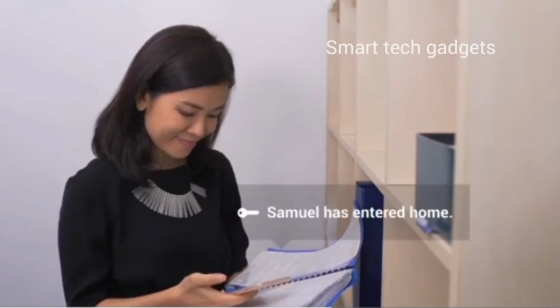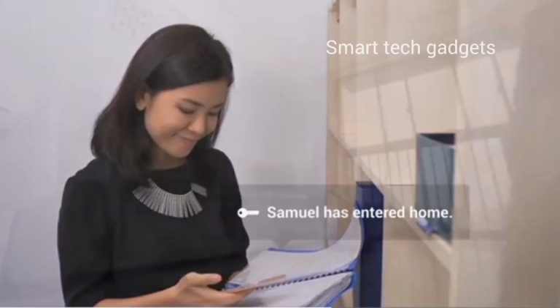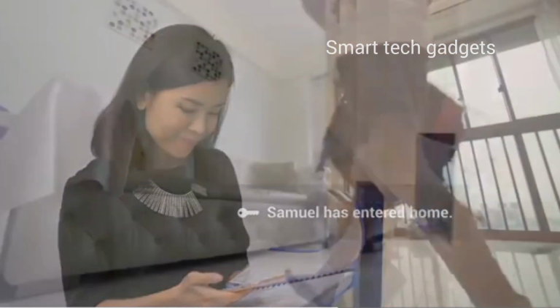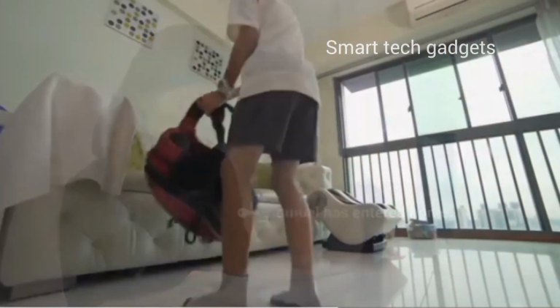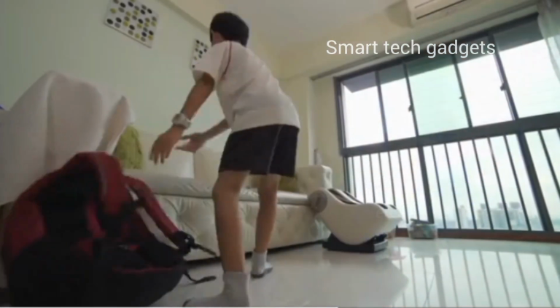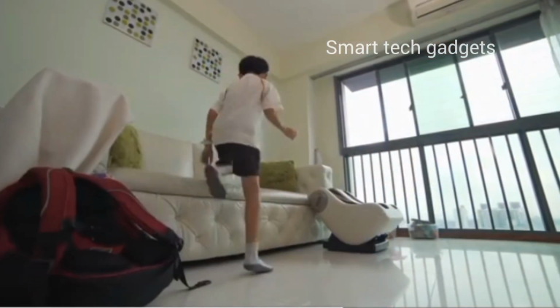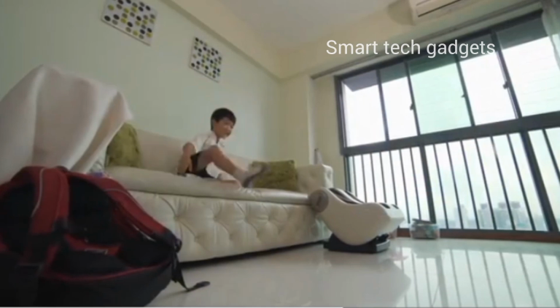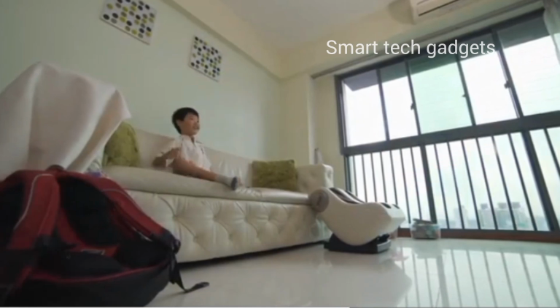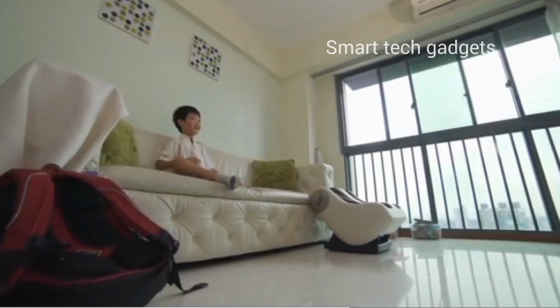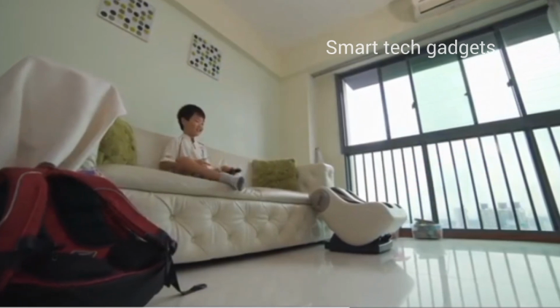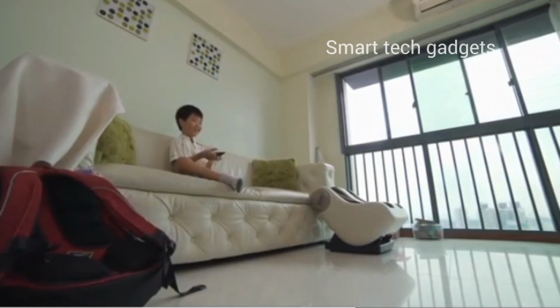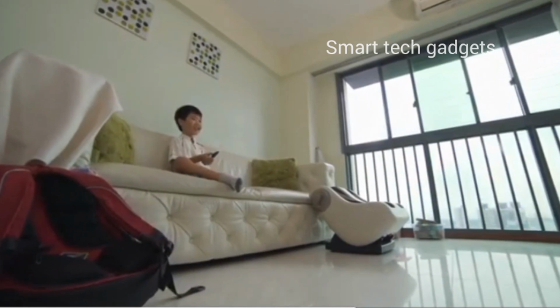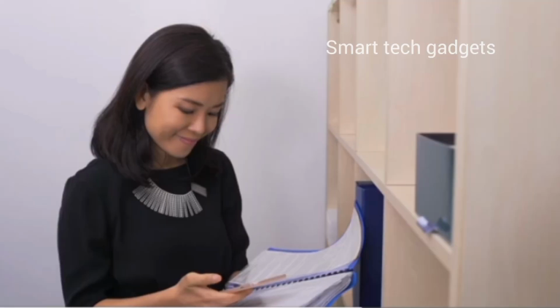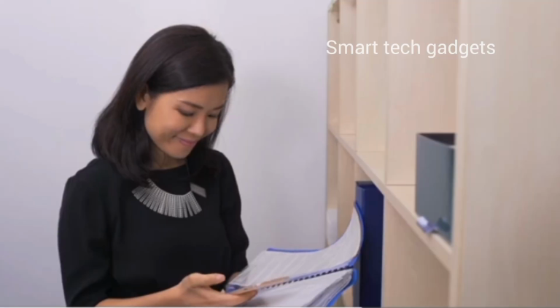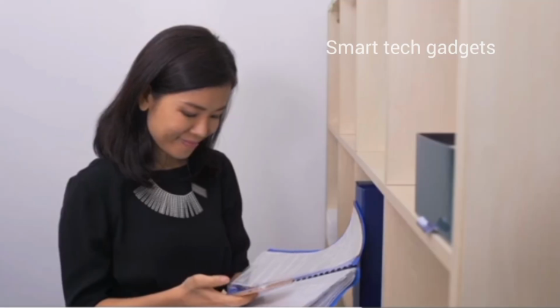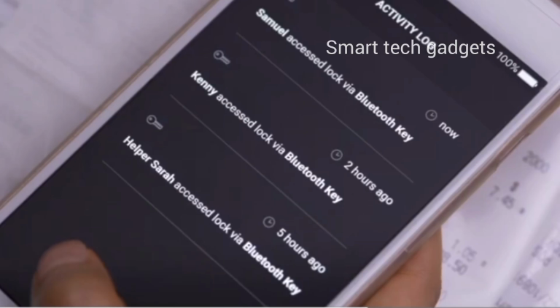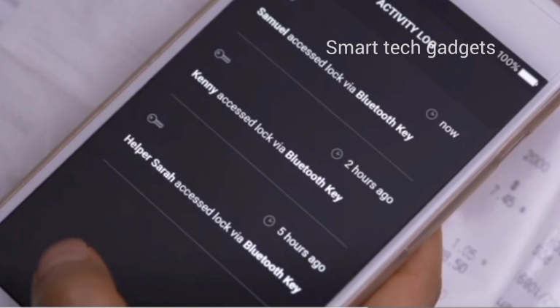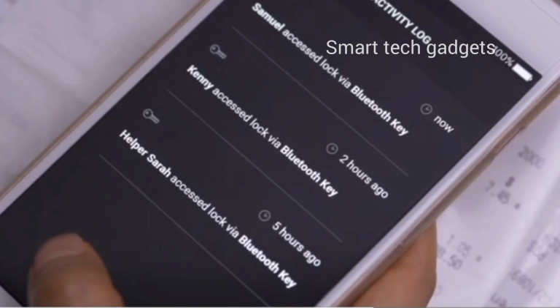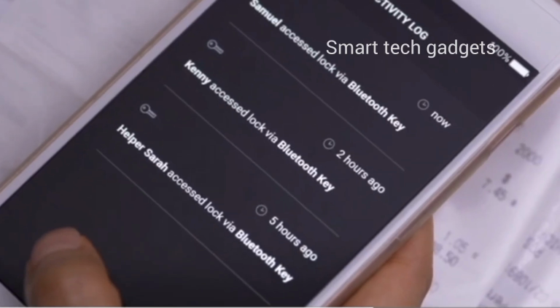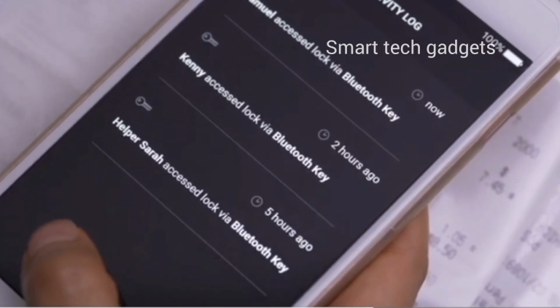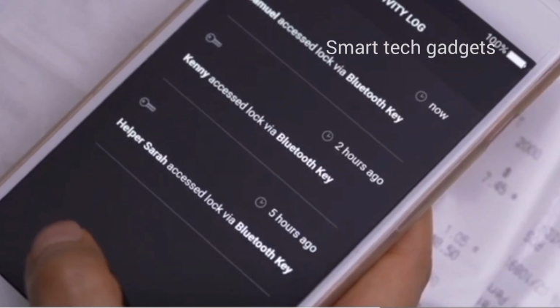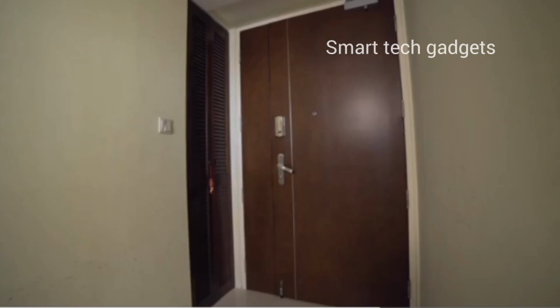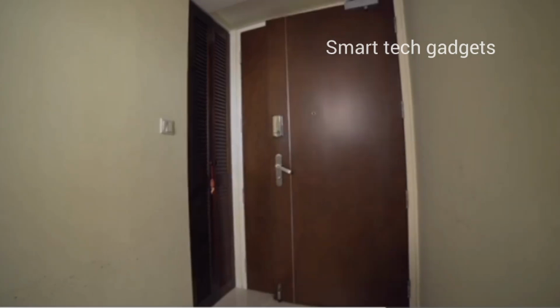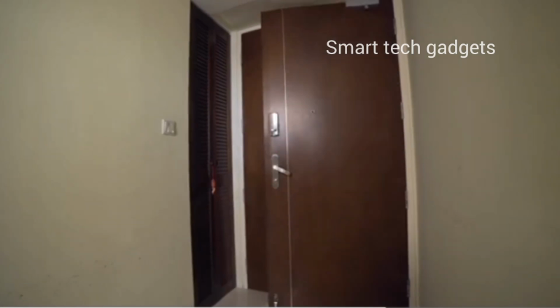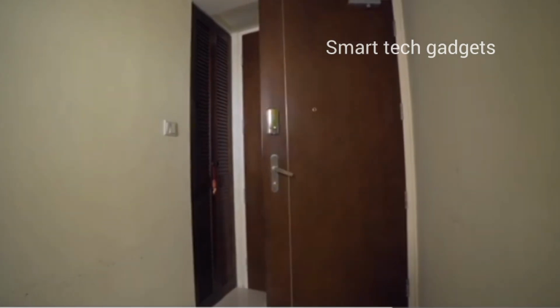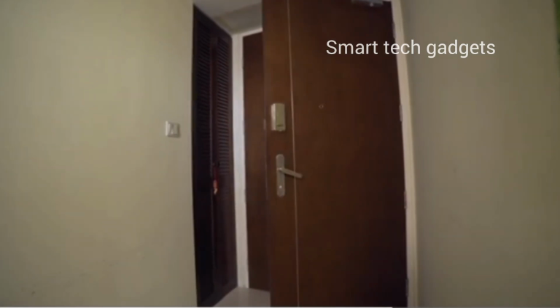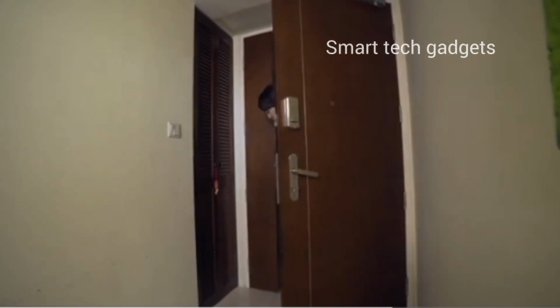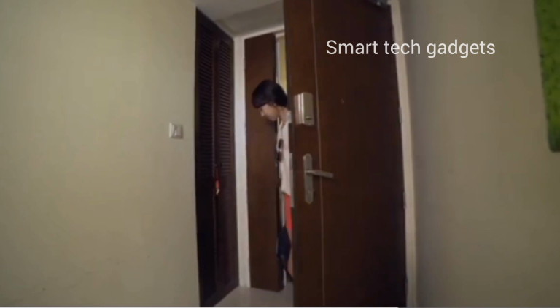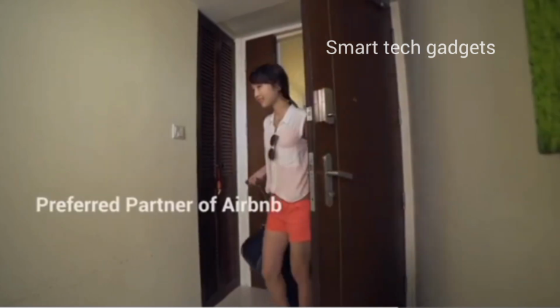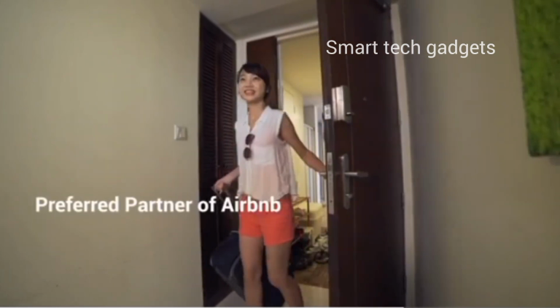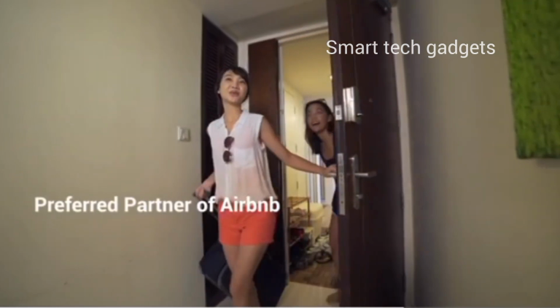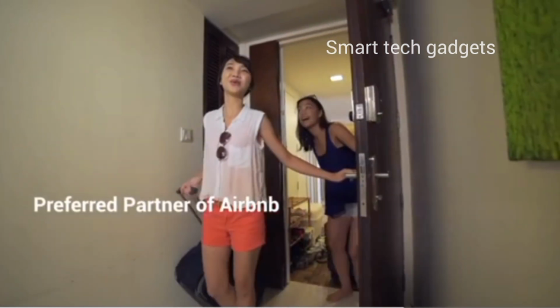Built-in Wi-Fi allows your lock to work with Alexa, Google Assistant, Apple HomeKit, SmartThings, and more.